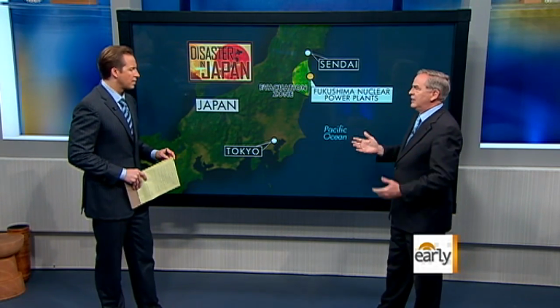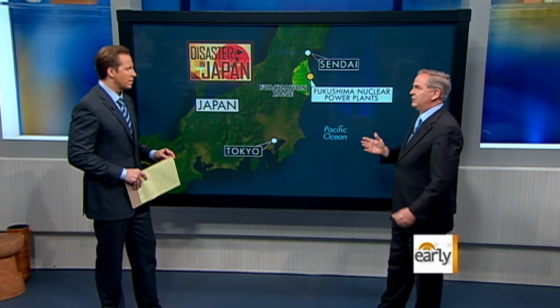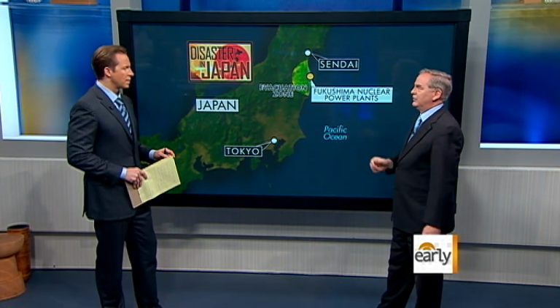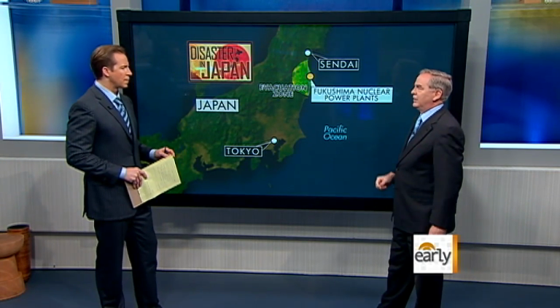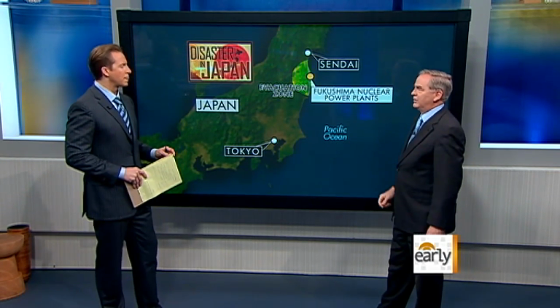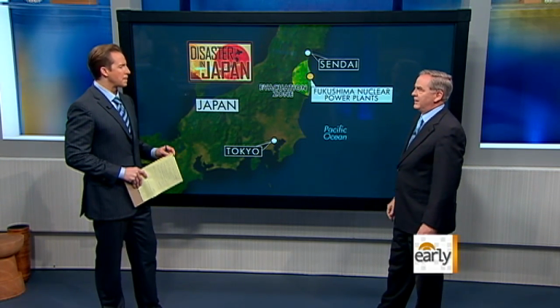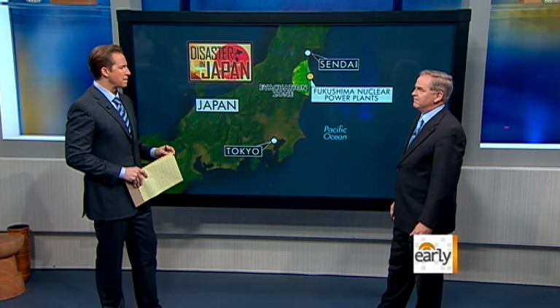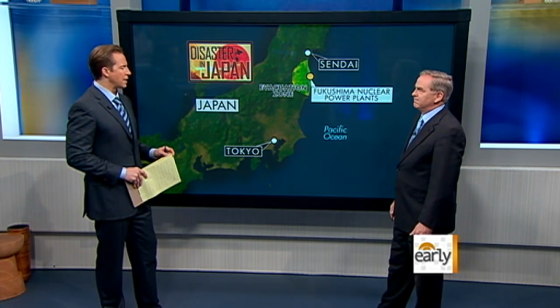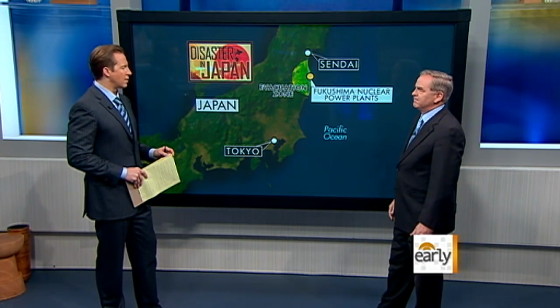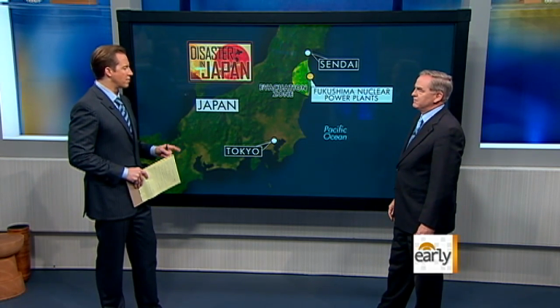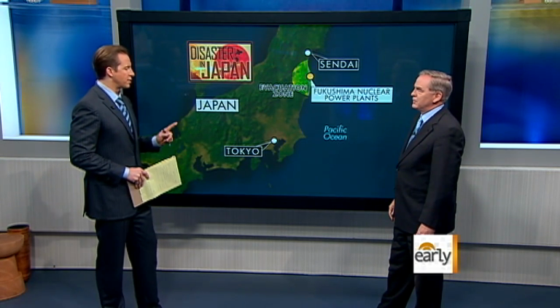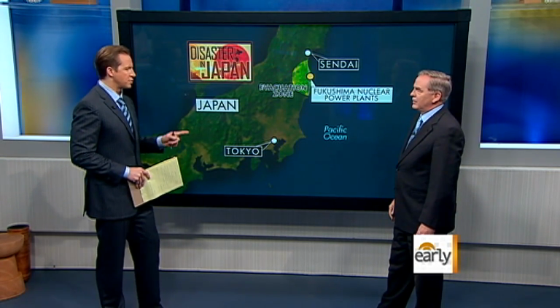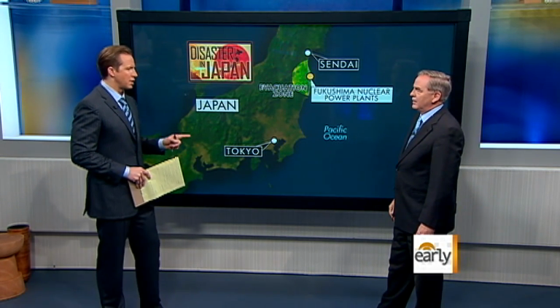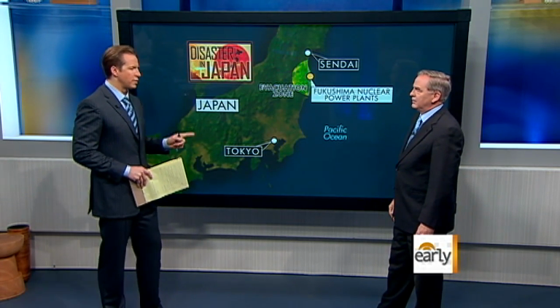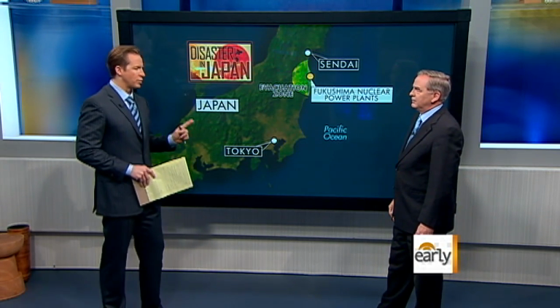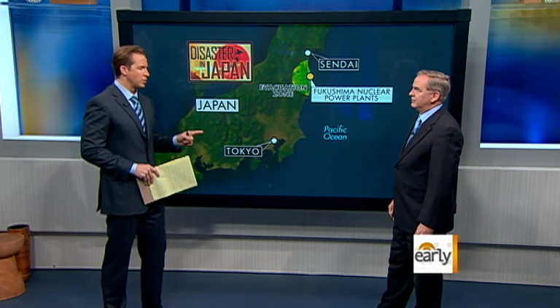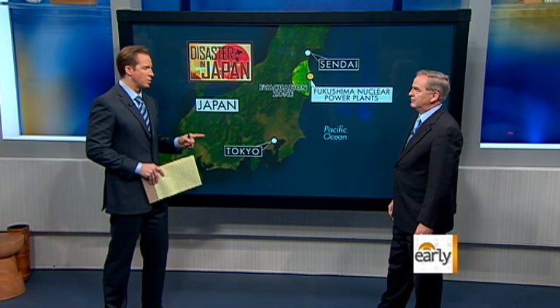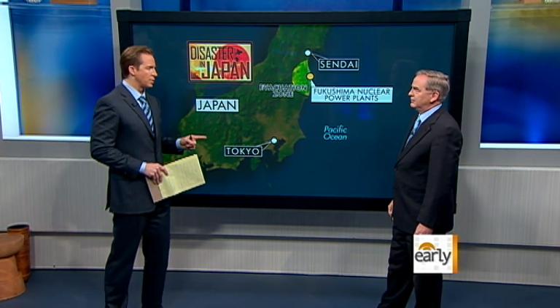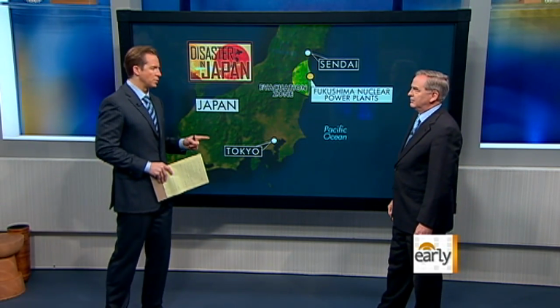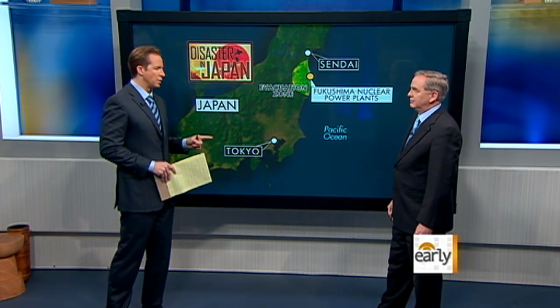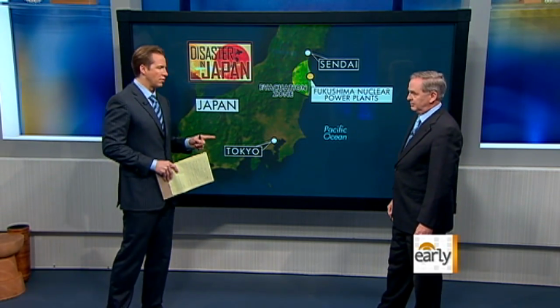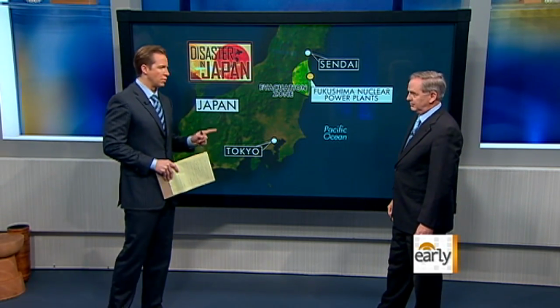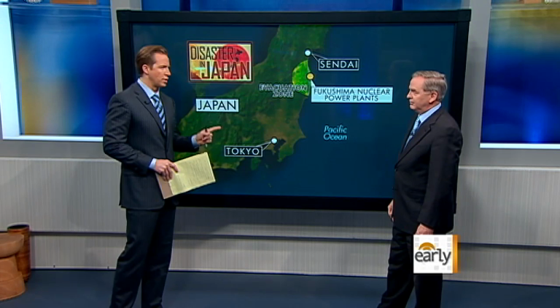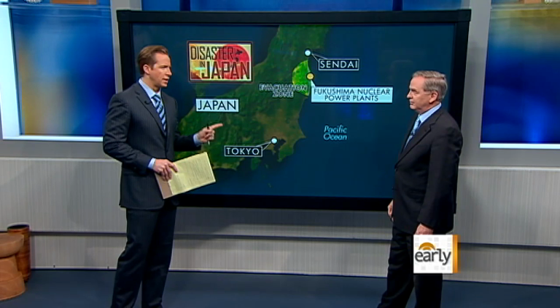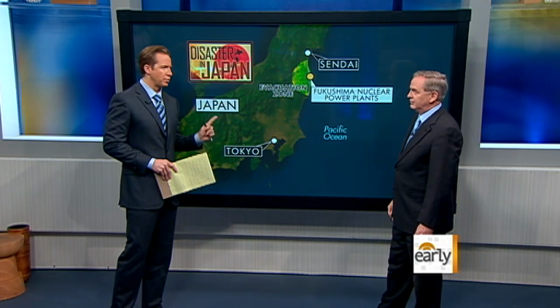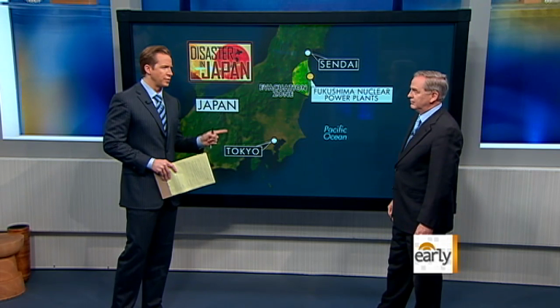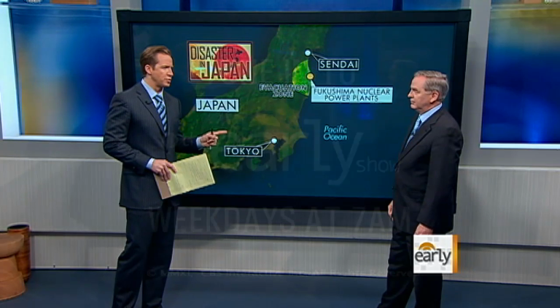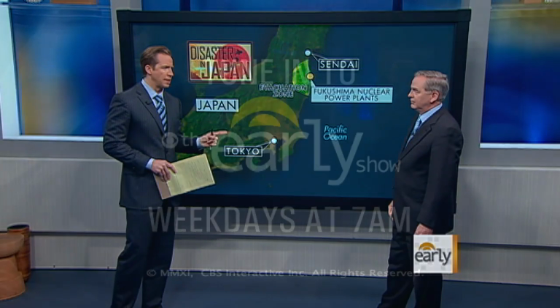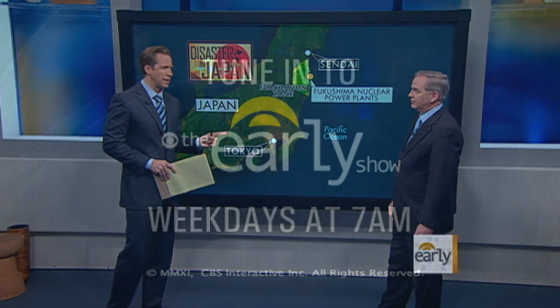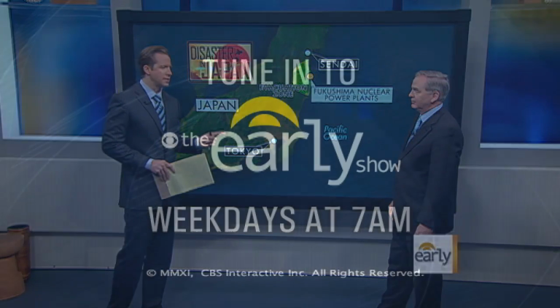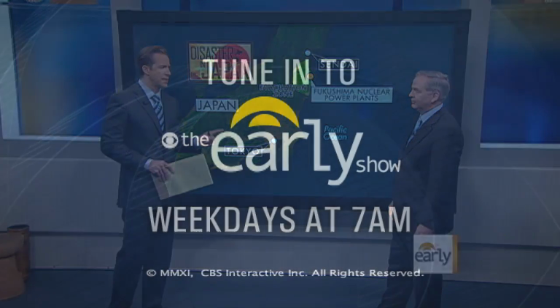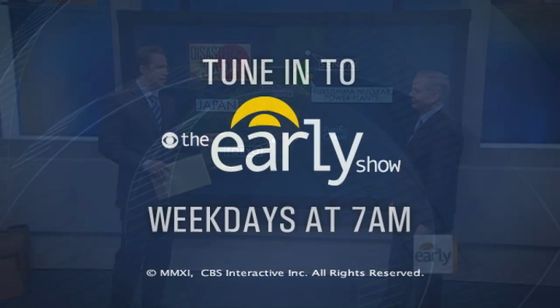All right, Professor, stay with us. We're going to talk with you a little later on the broadcast. Professor Cham Dallas, thank you.